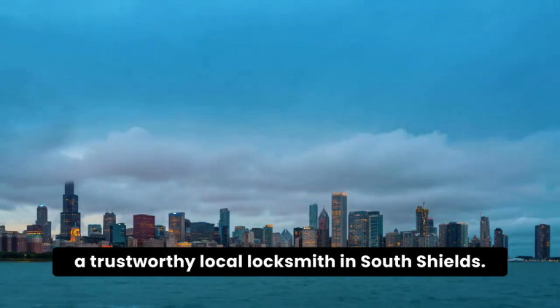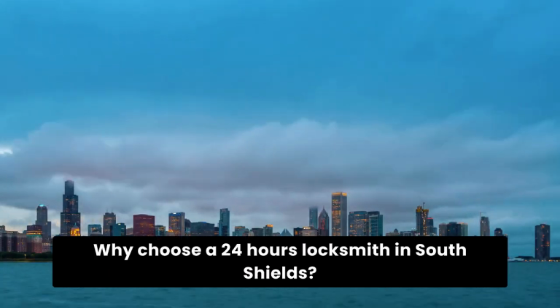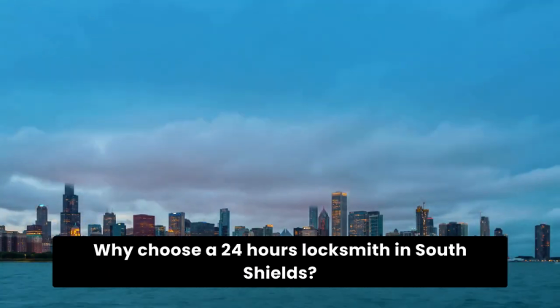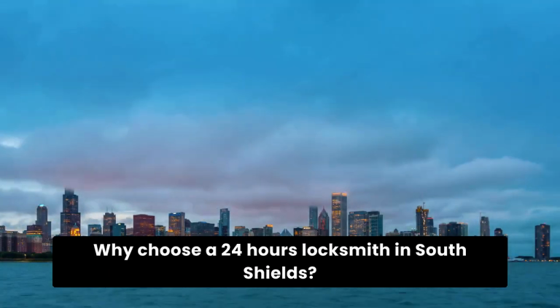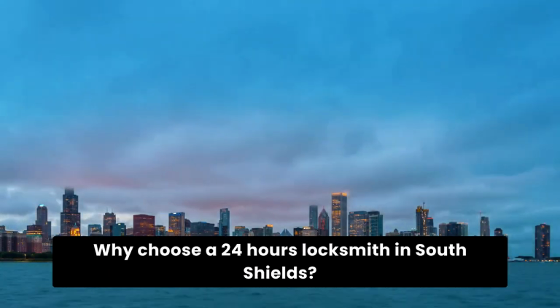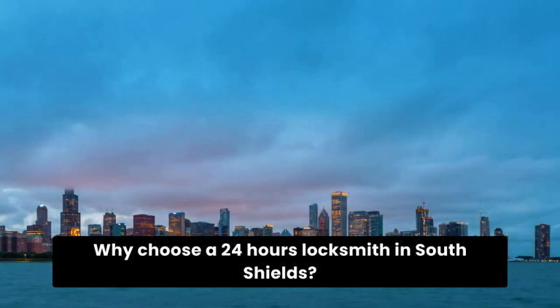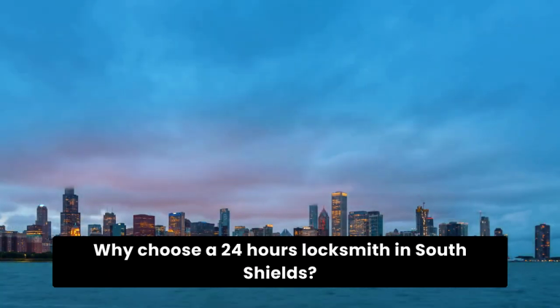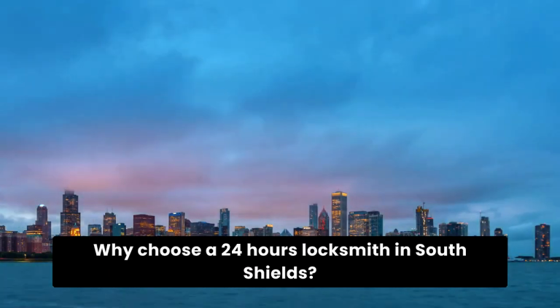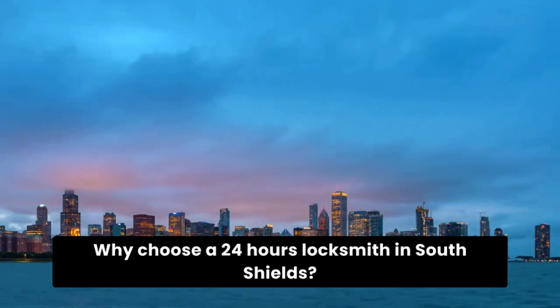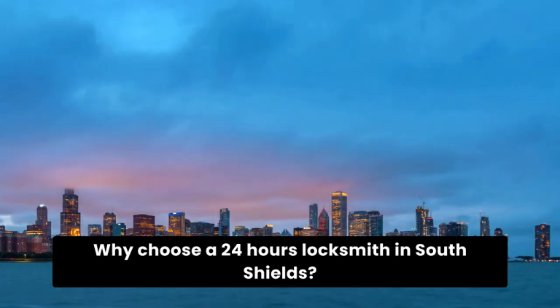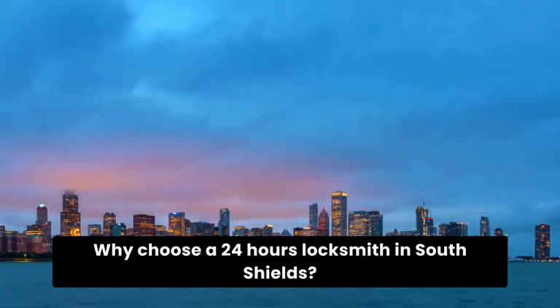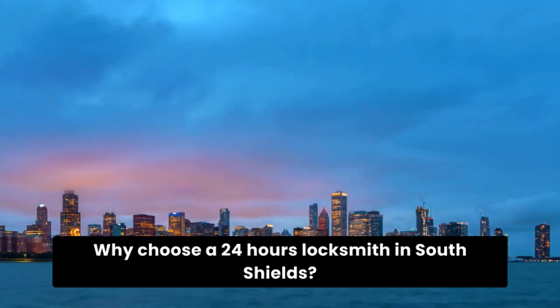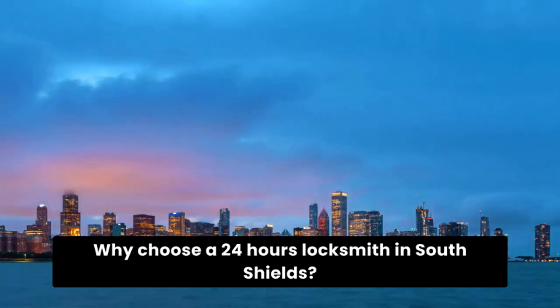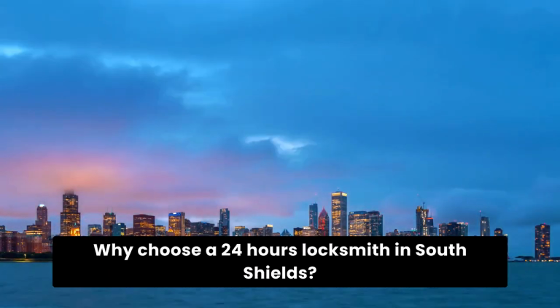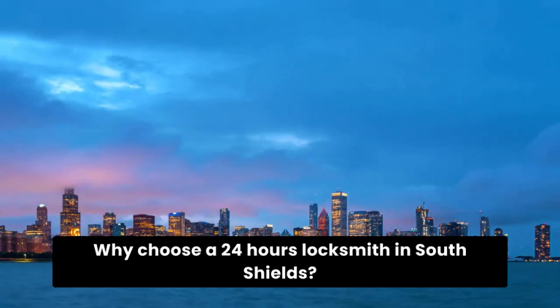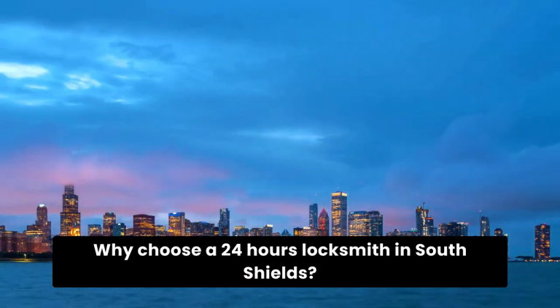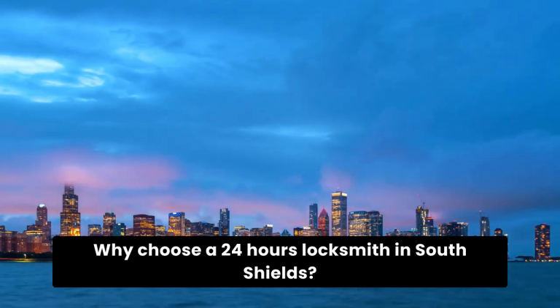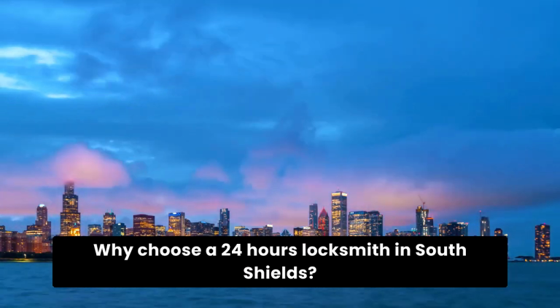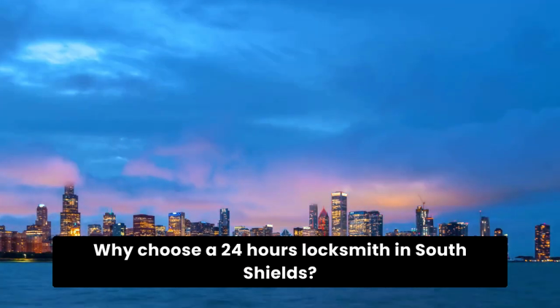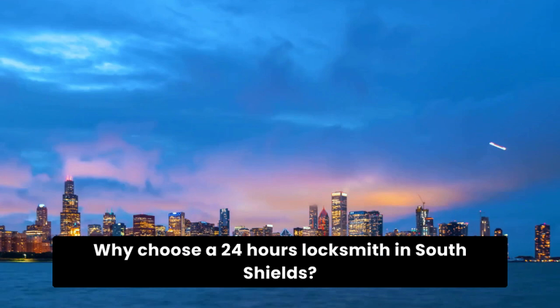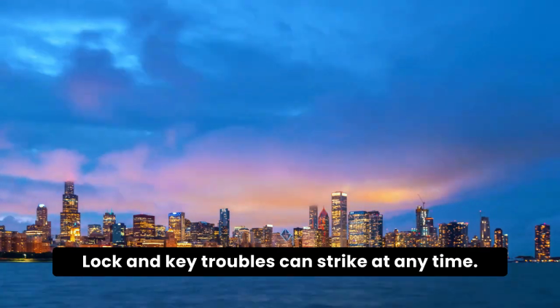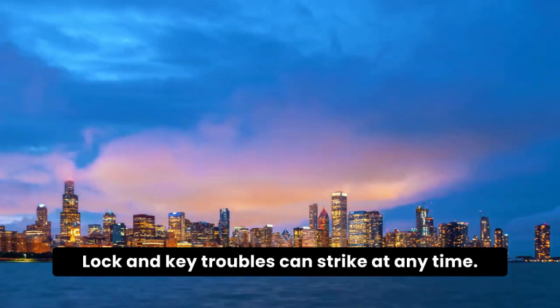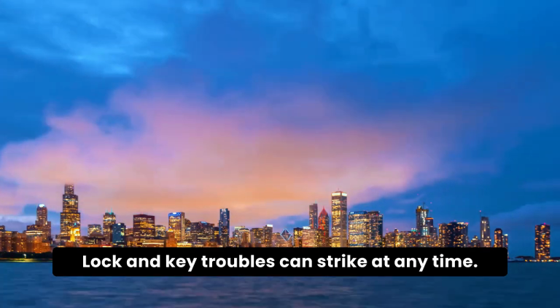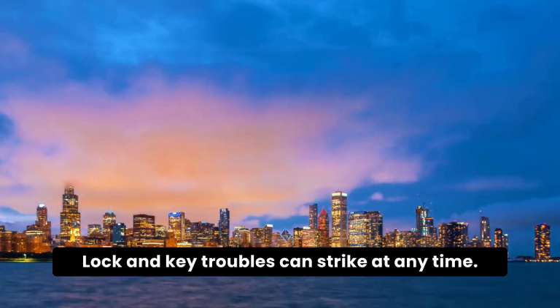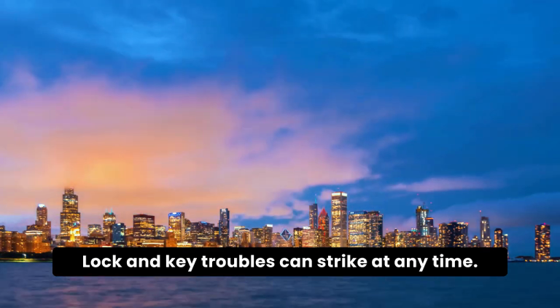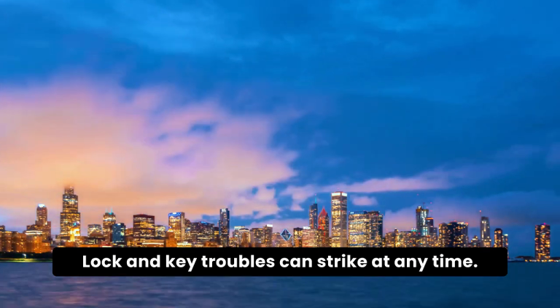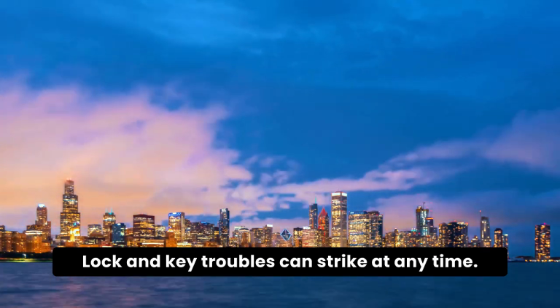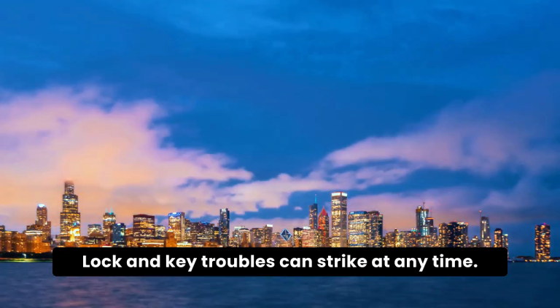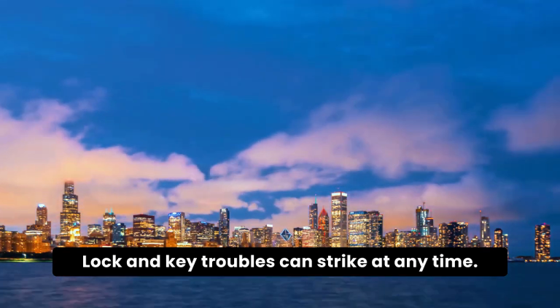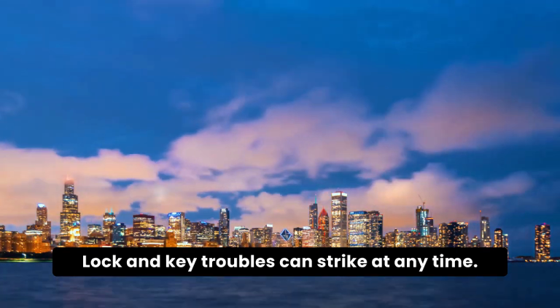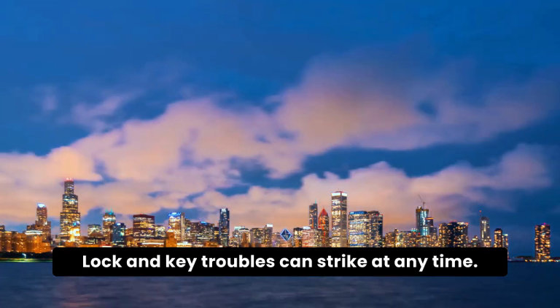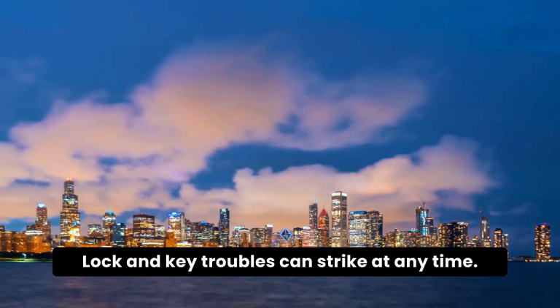Why choose a 24-hour locksmith in South Shields? Lock and key troubles can strike at any time.